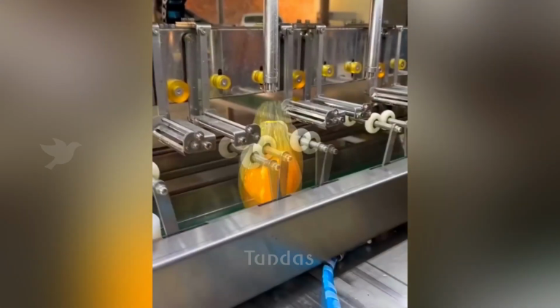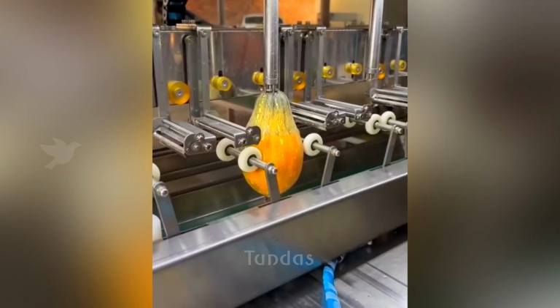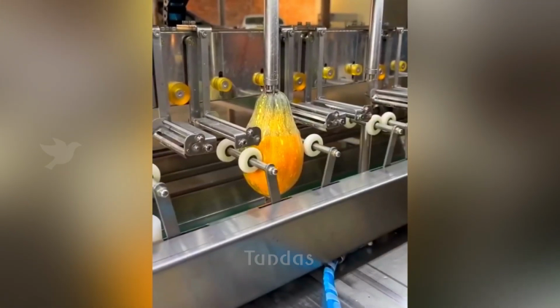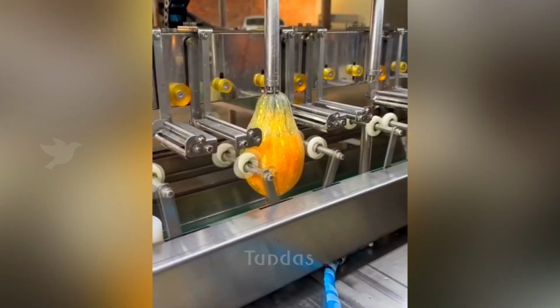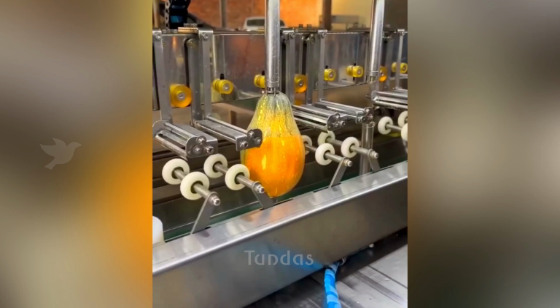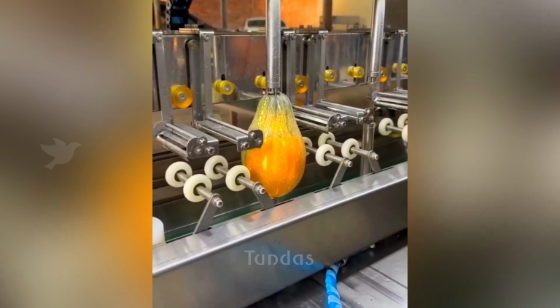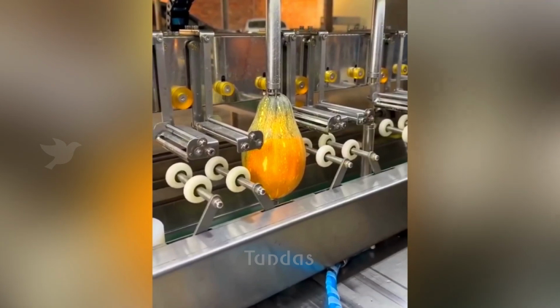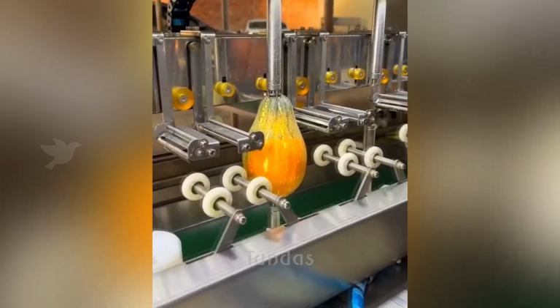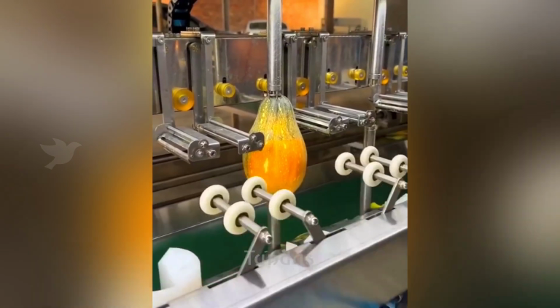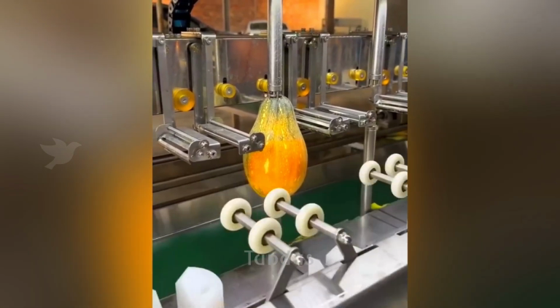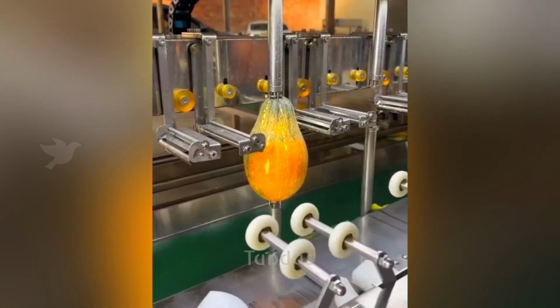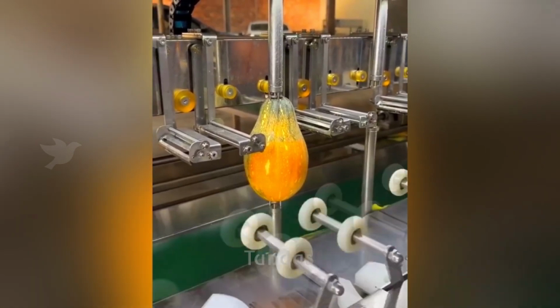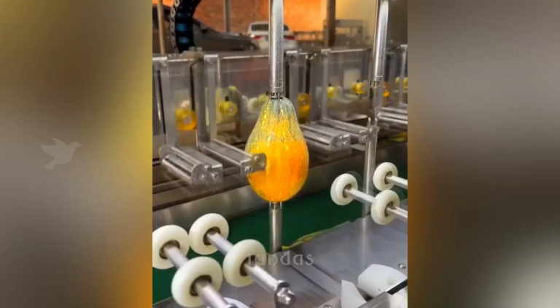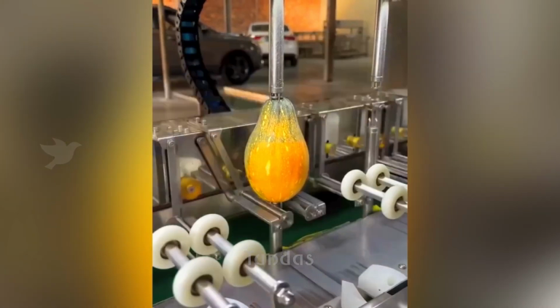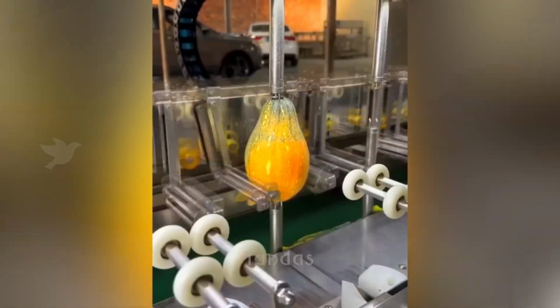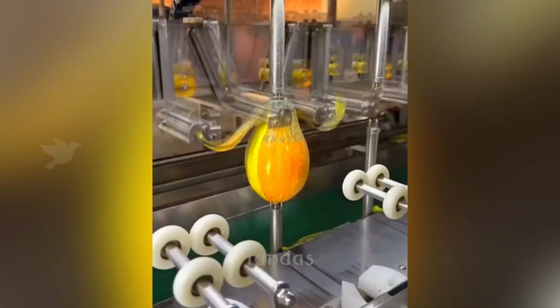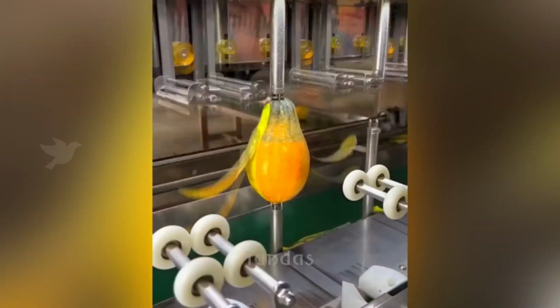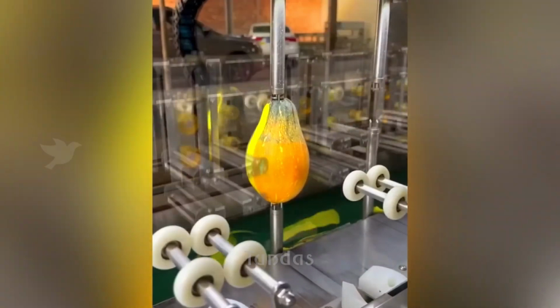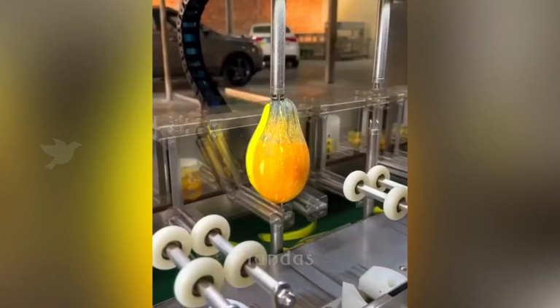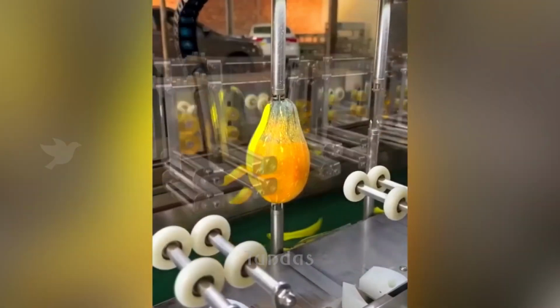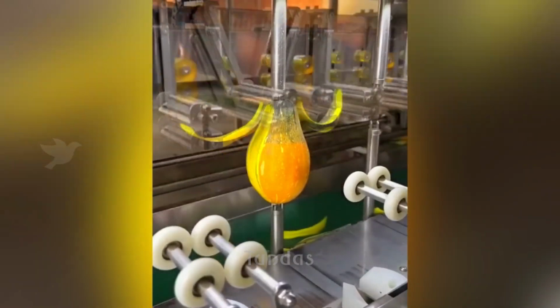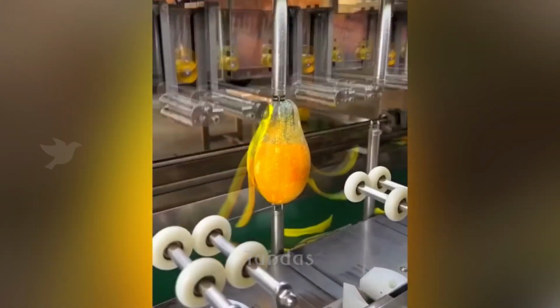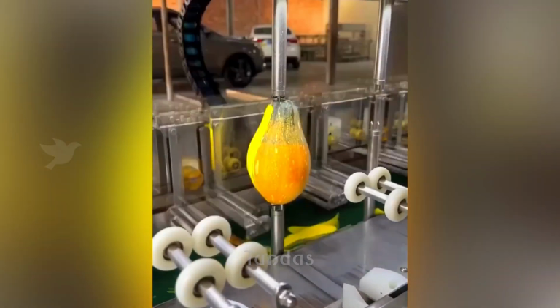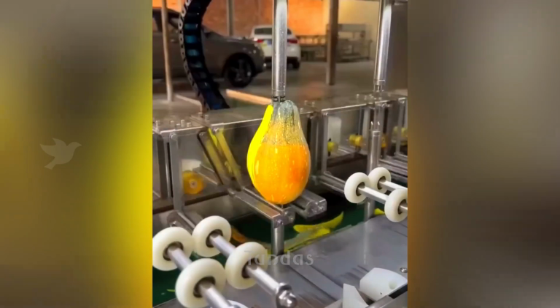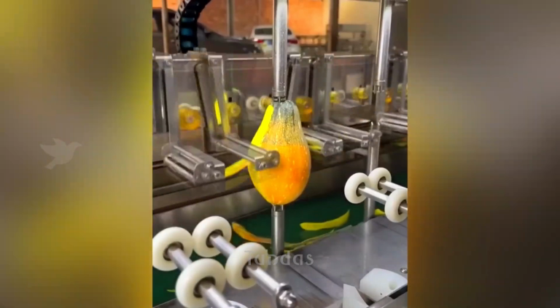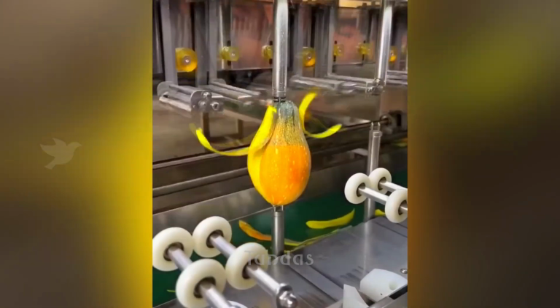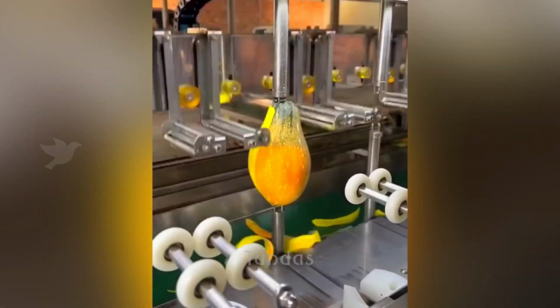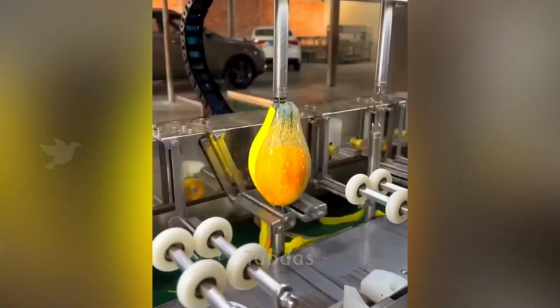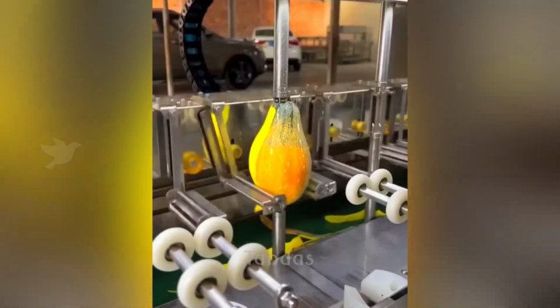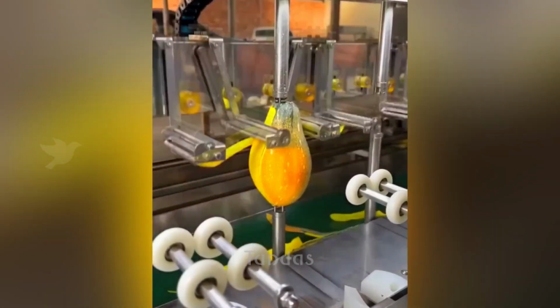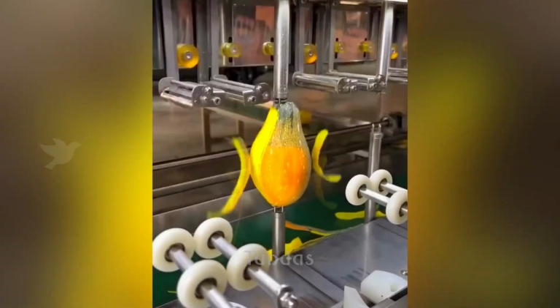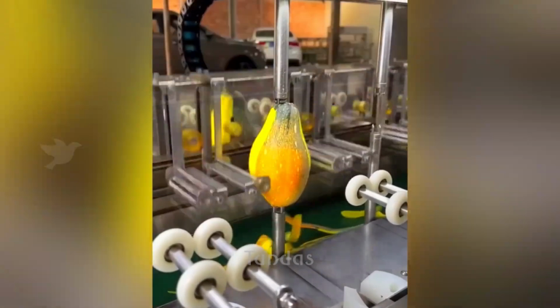This machine enables industrial-scale peeling of vegetables and fruits in just a few seconds.